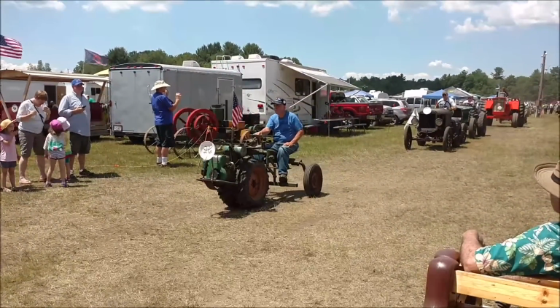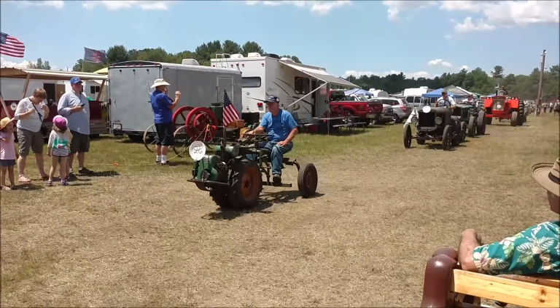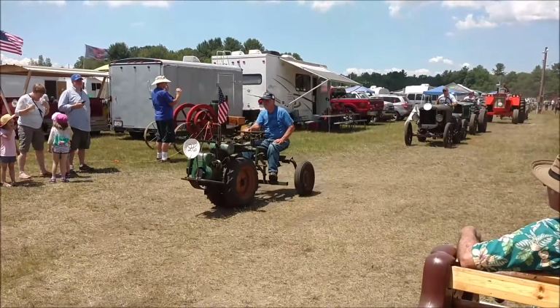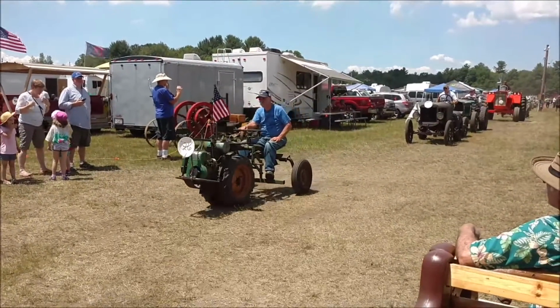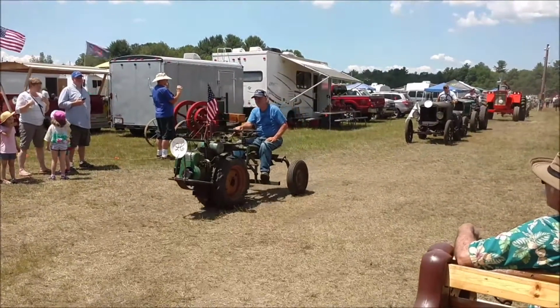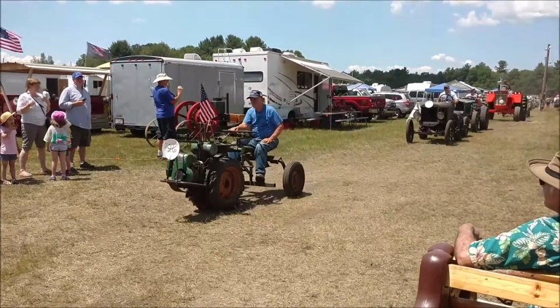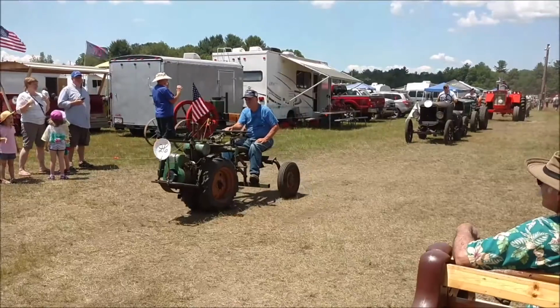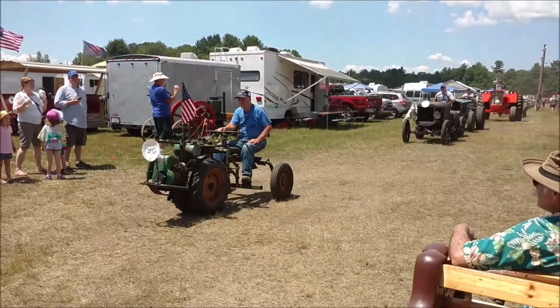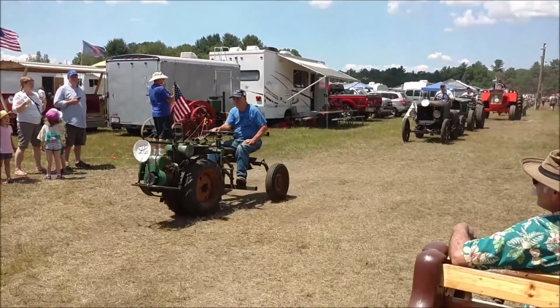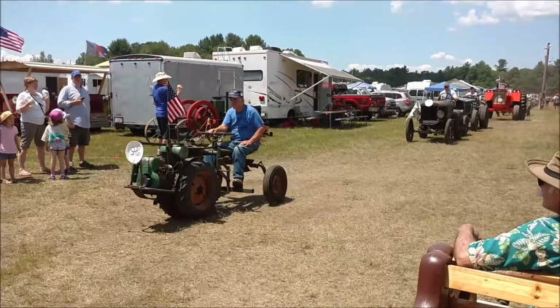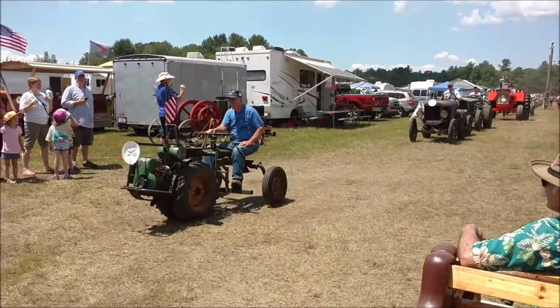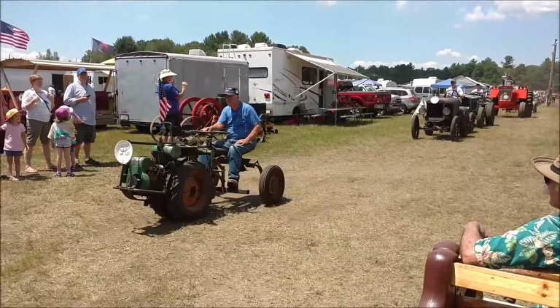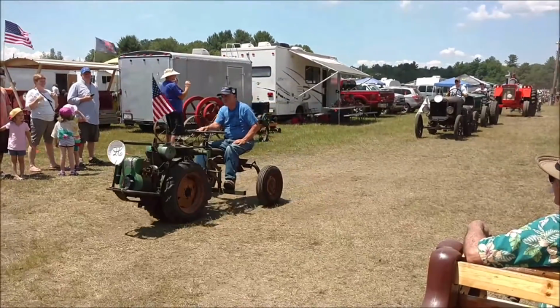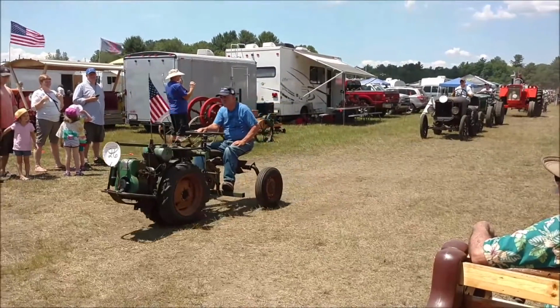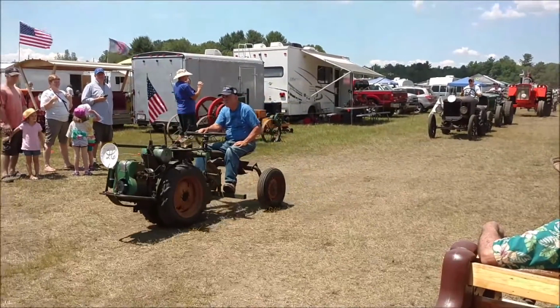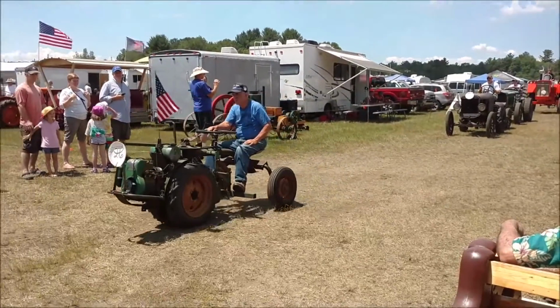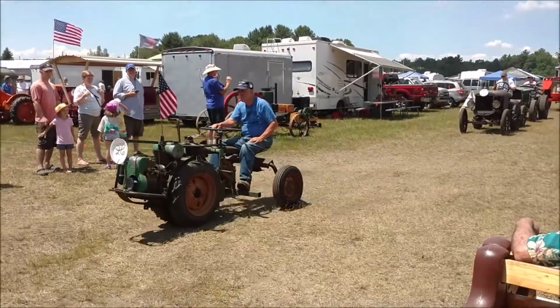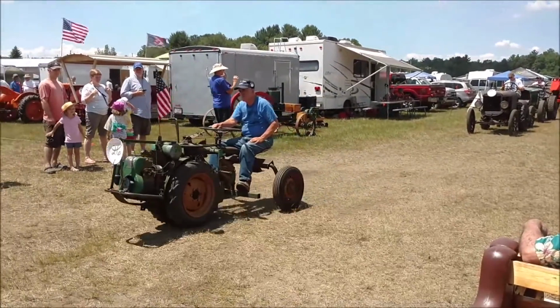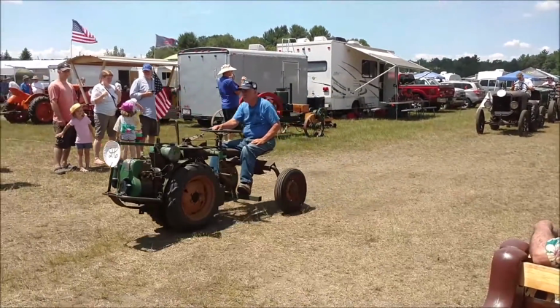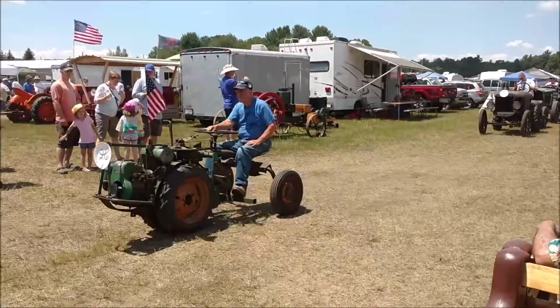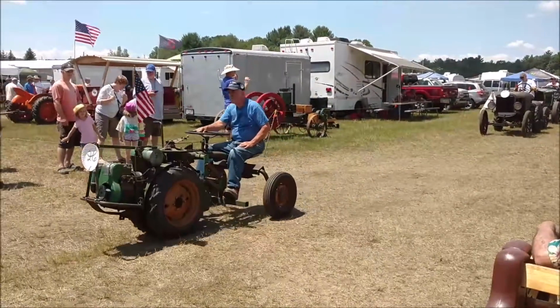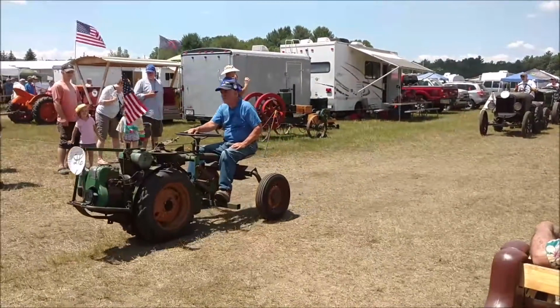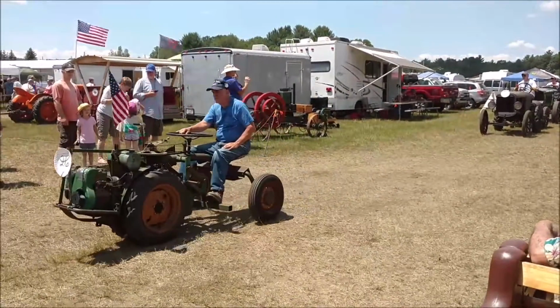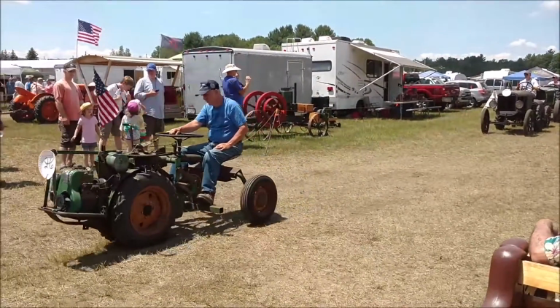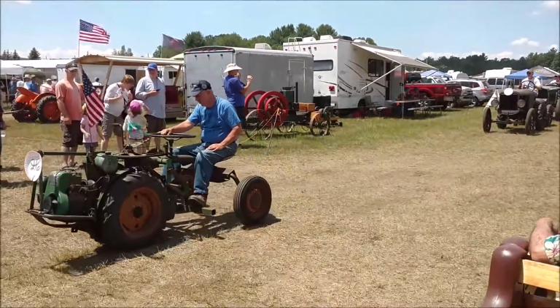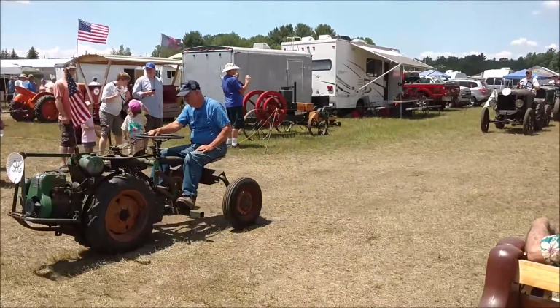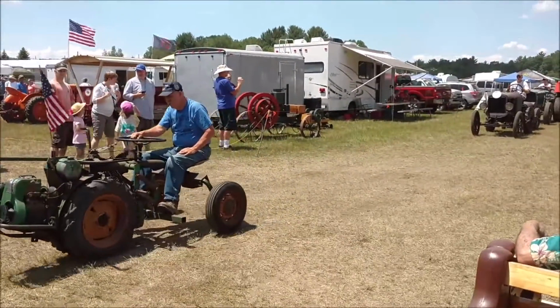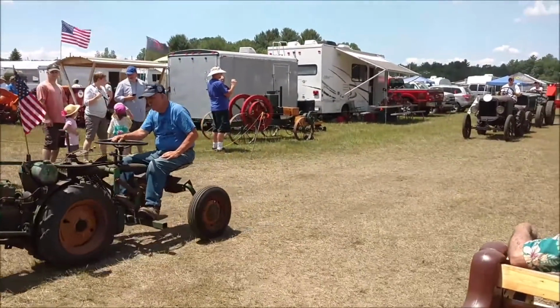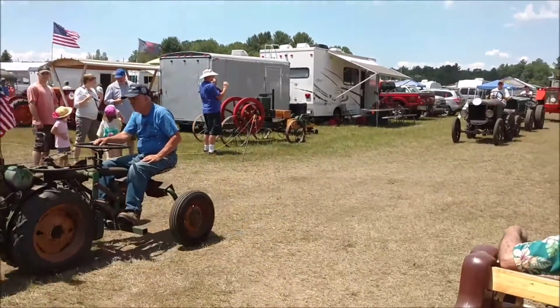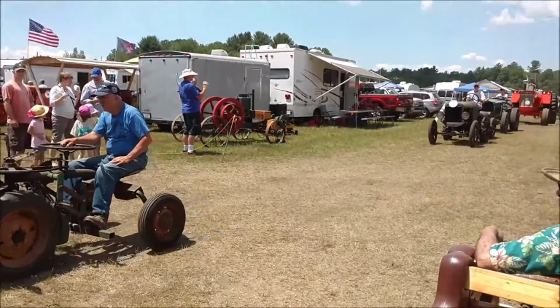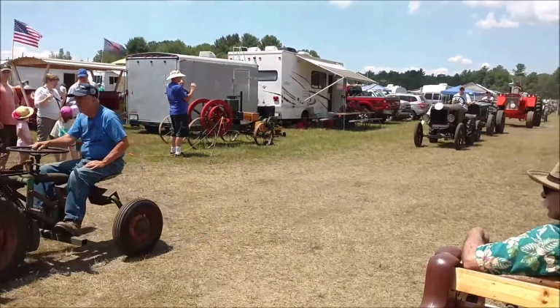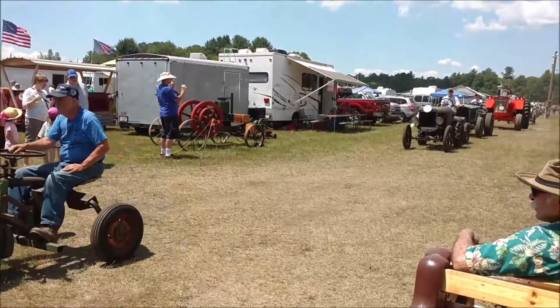Next, we have a Bowling Ridemaster, 1951, driven and owned by Luke Caddick.